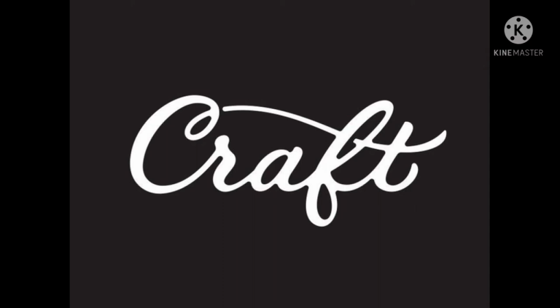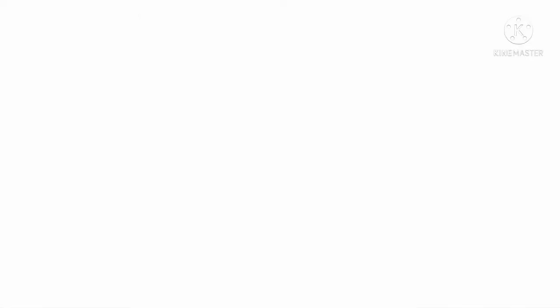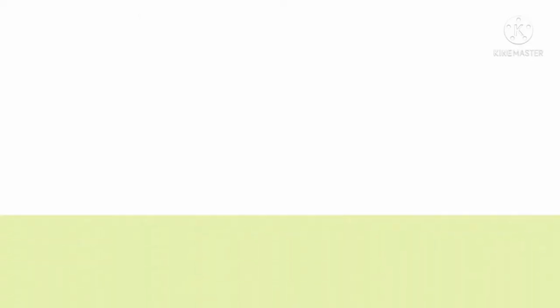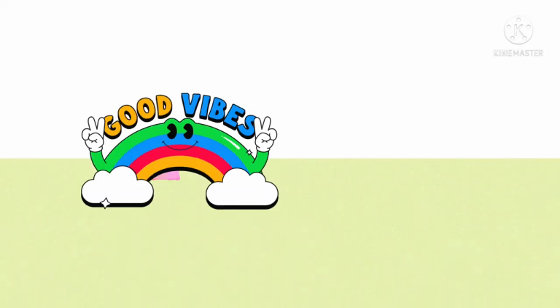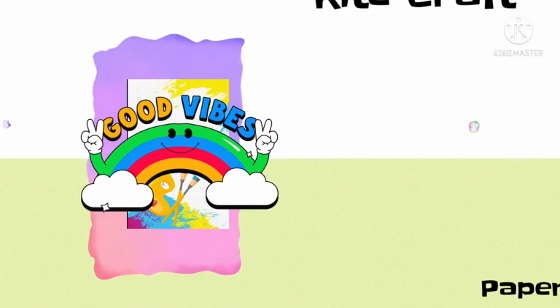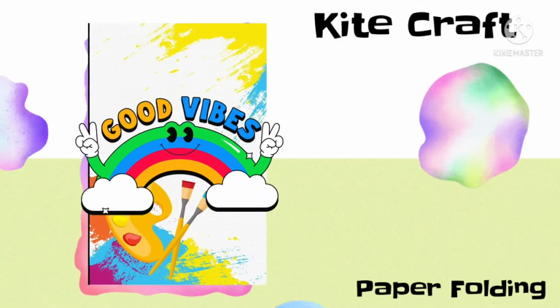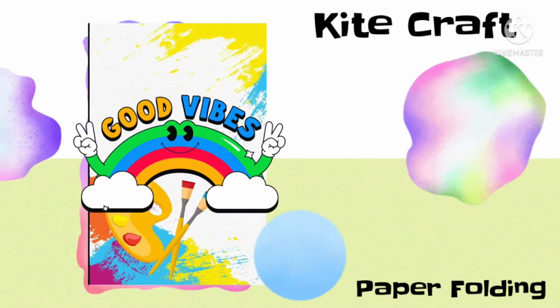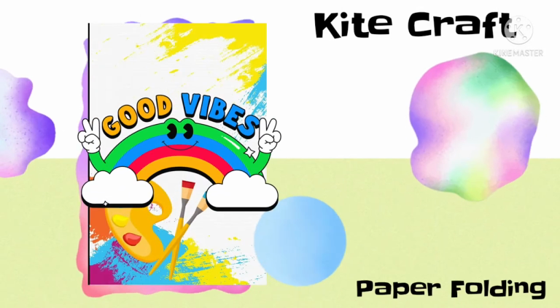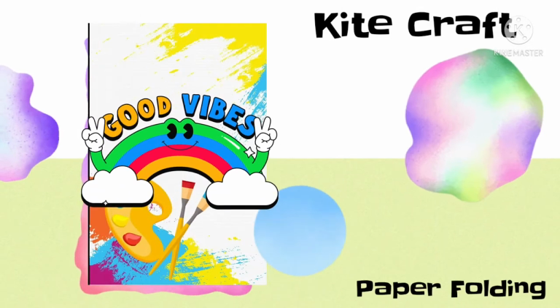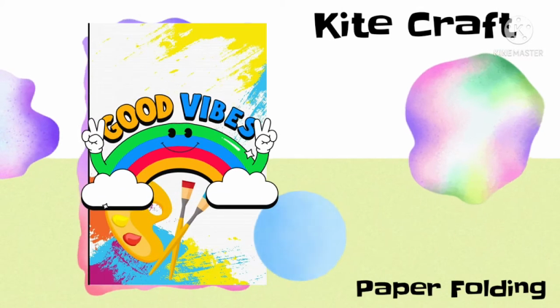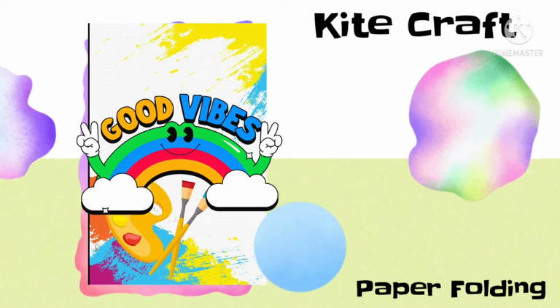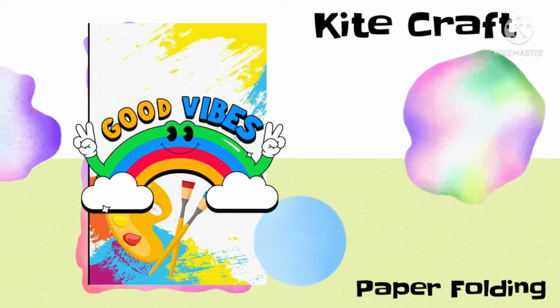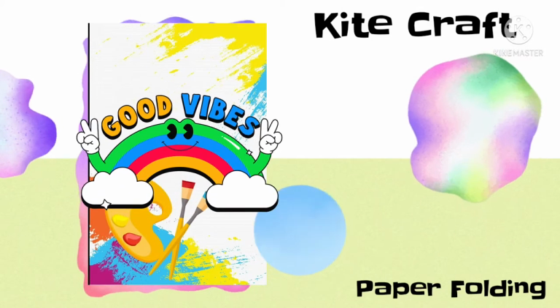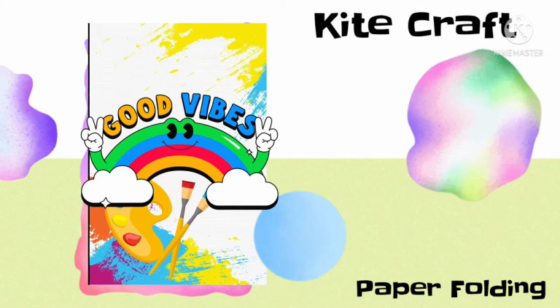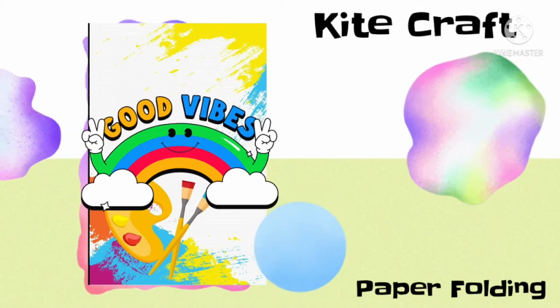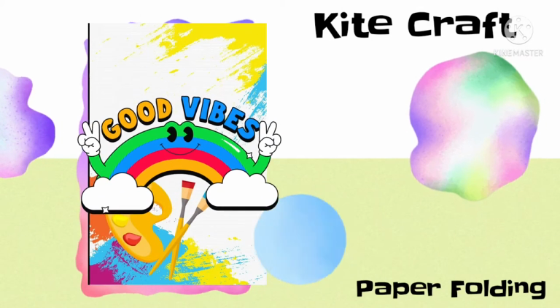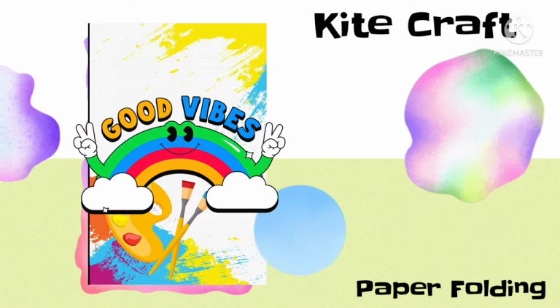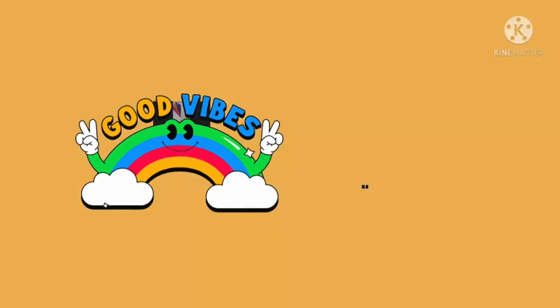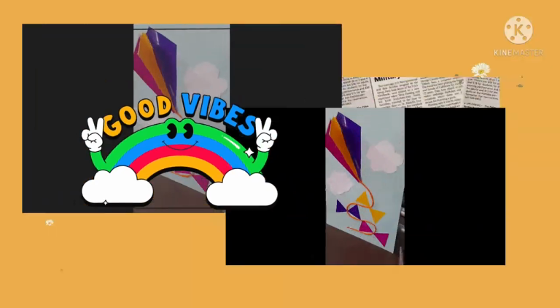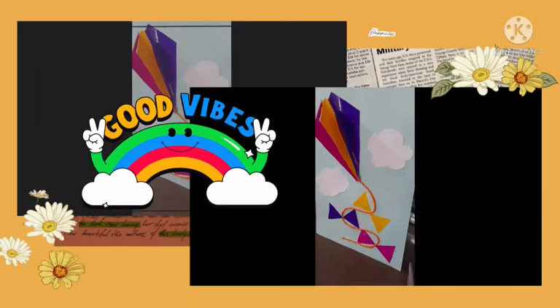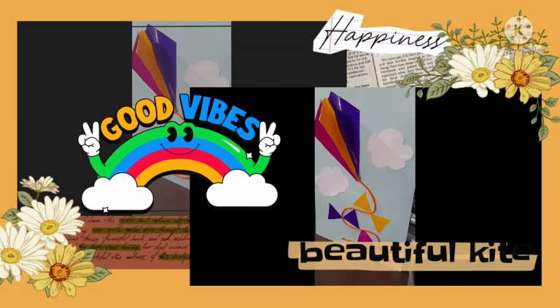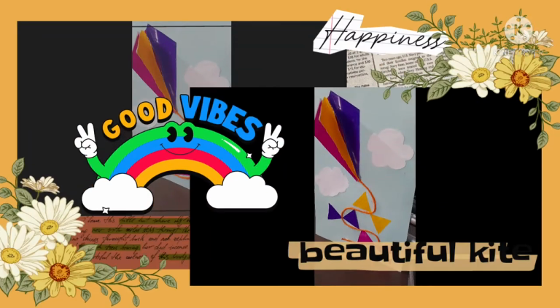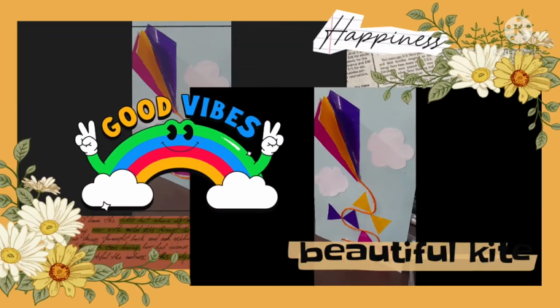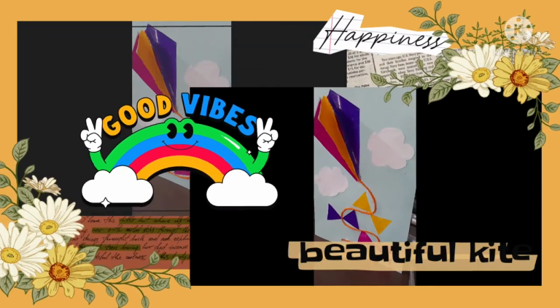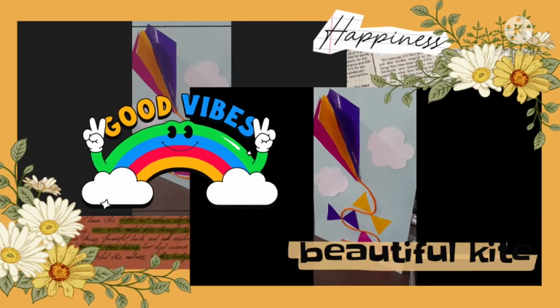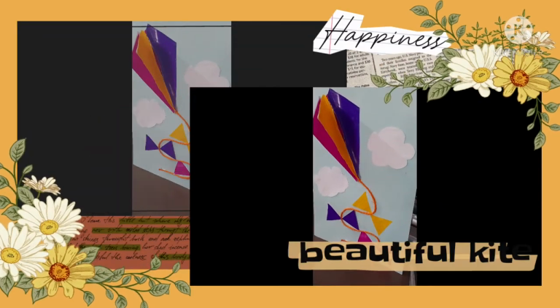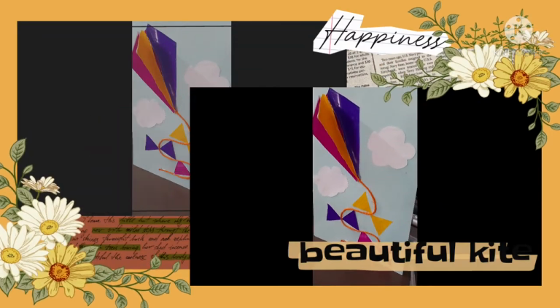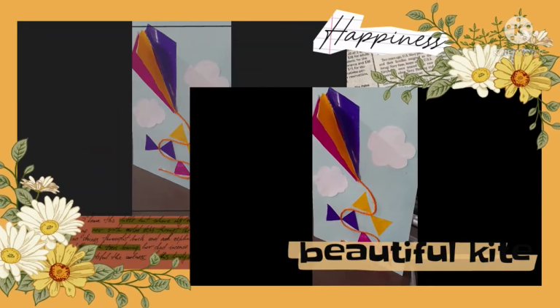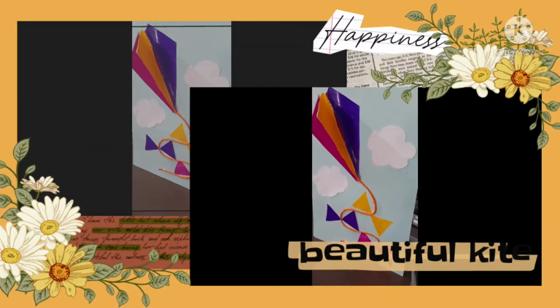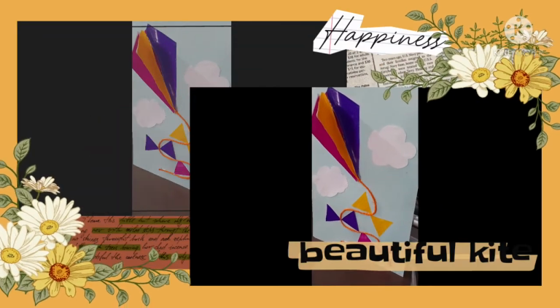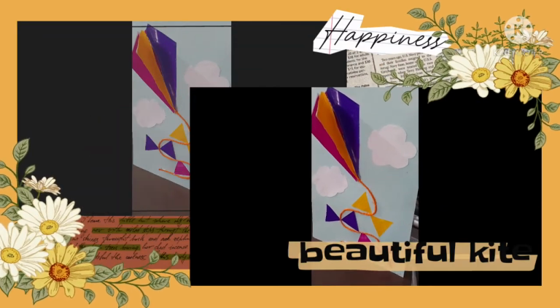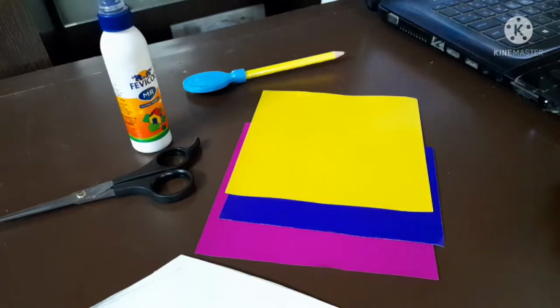Good morning, children! In today's craft activity, we will be doing a kite paper folding.